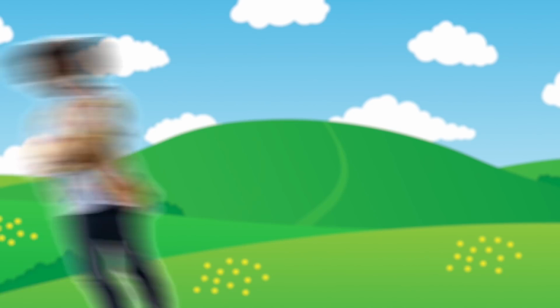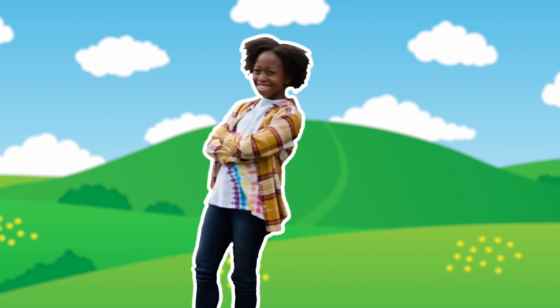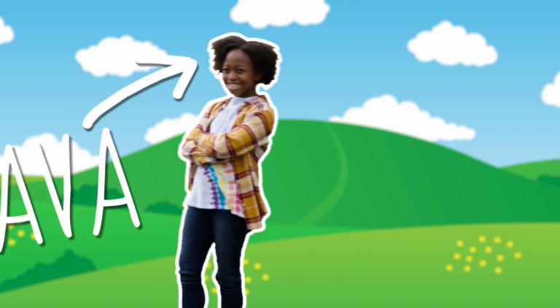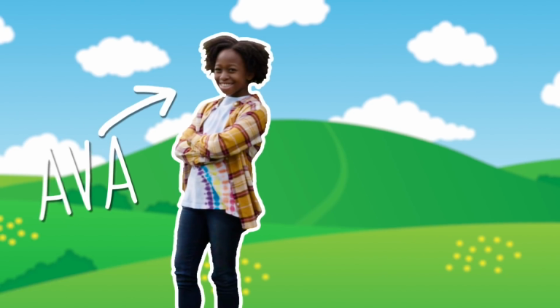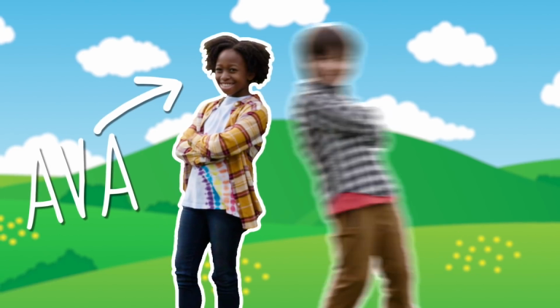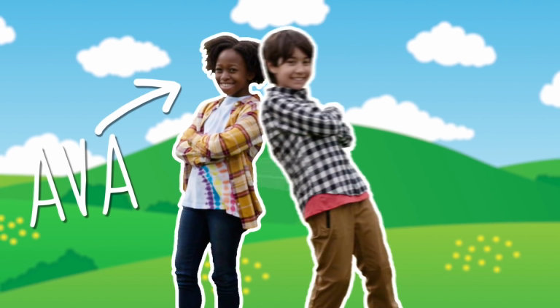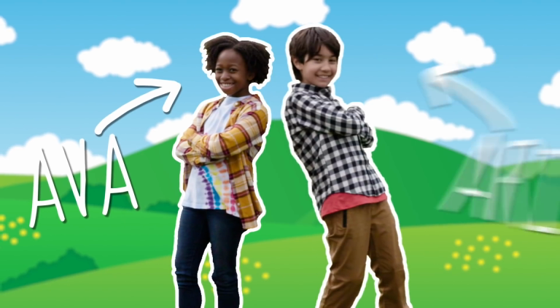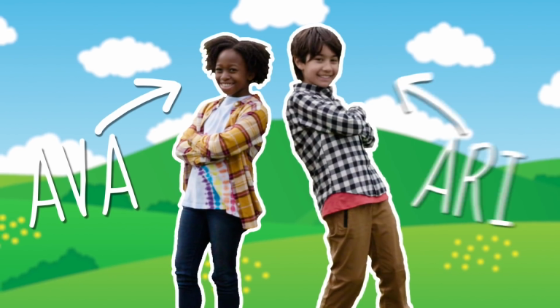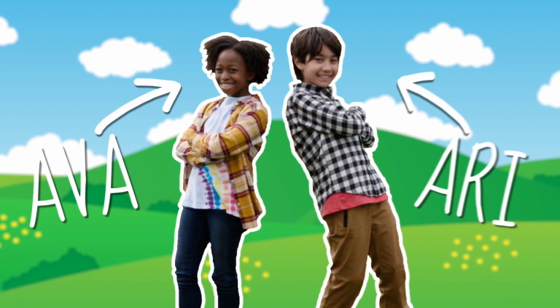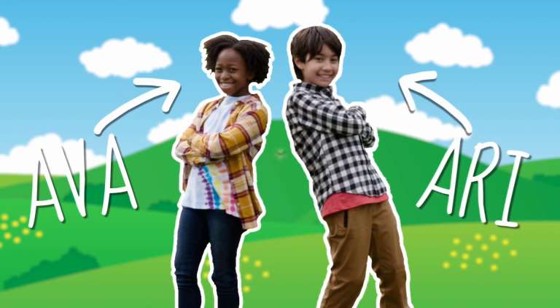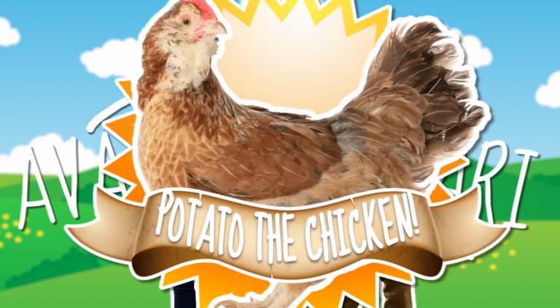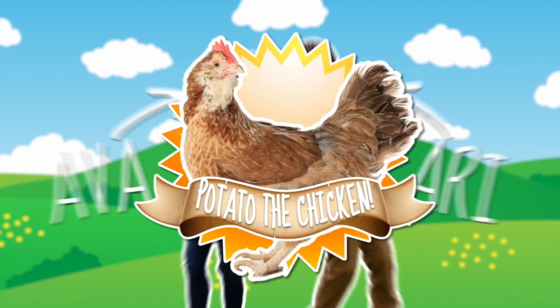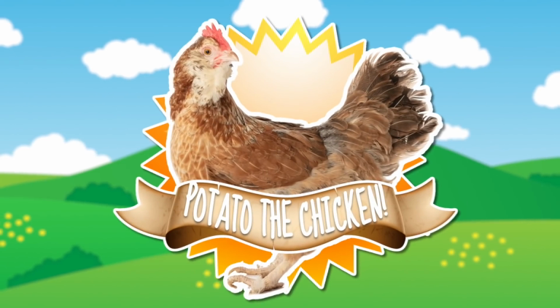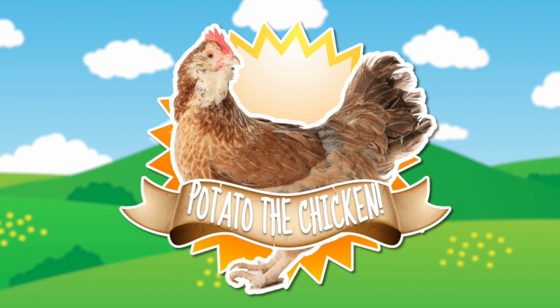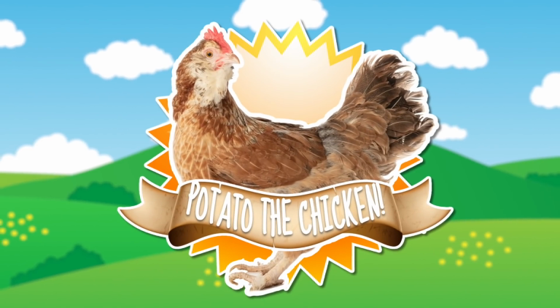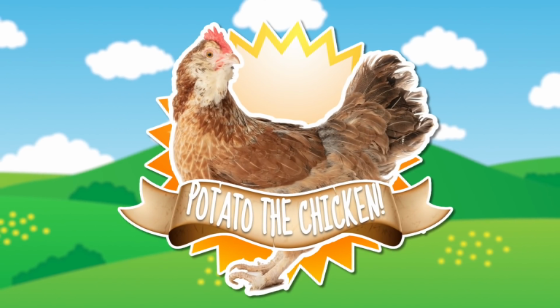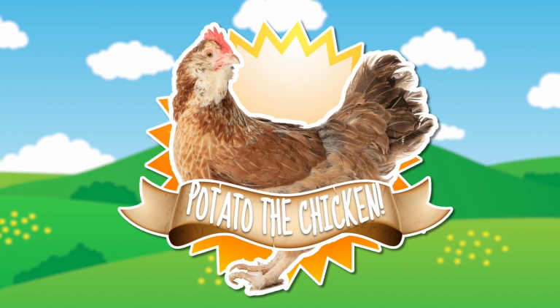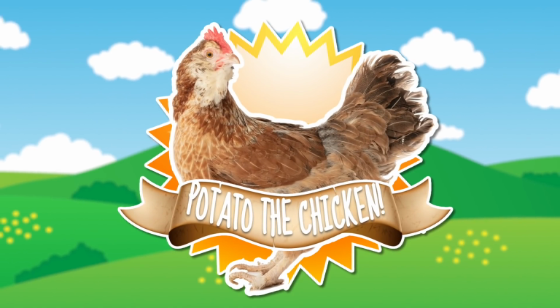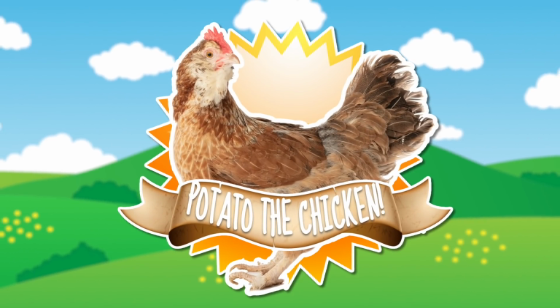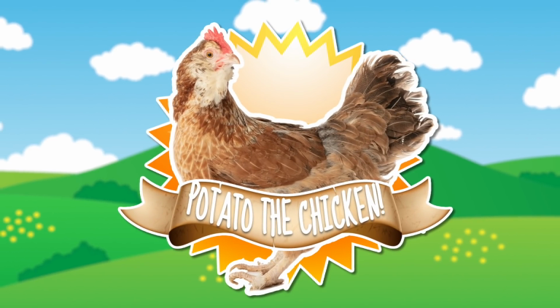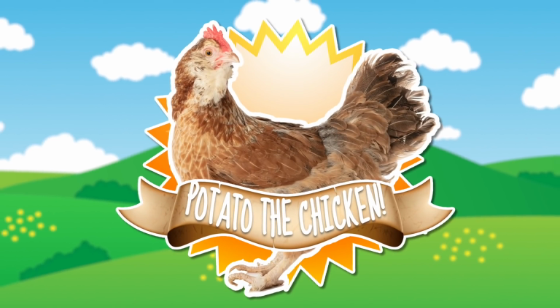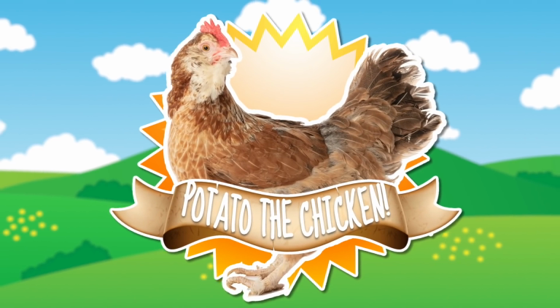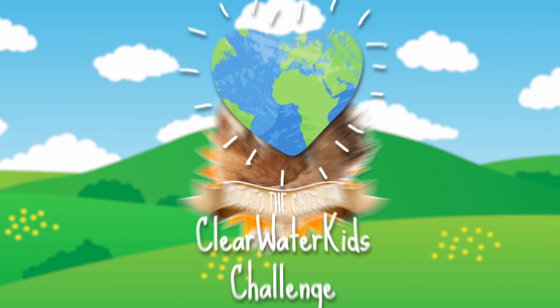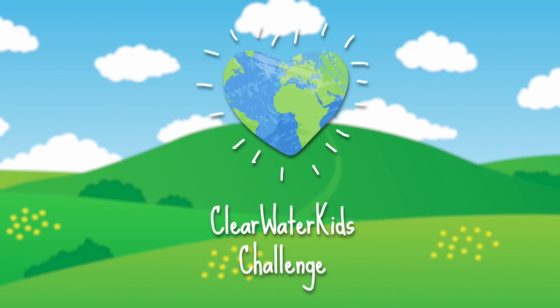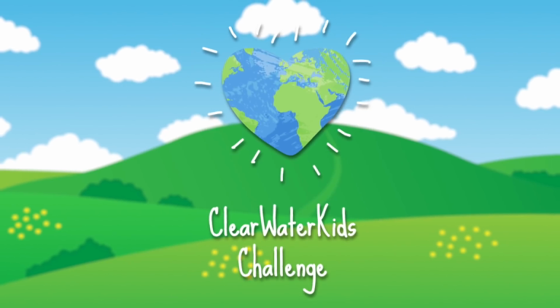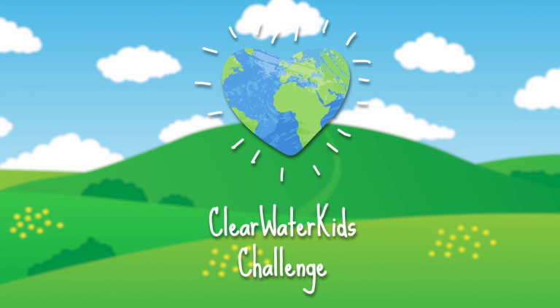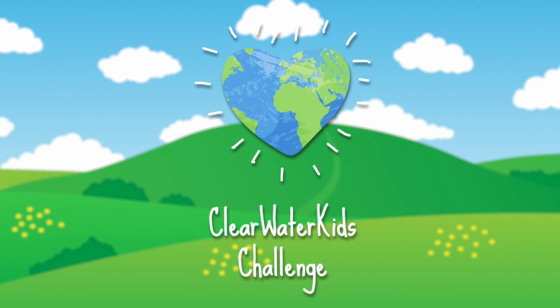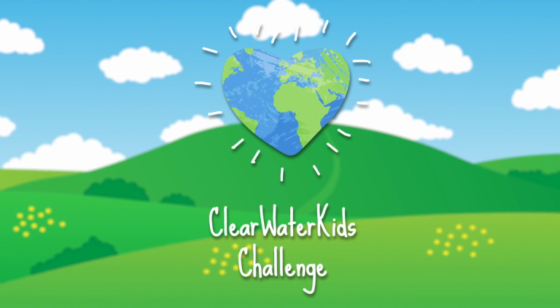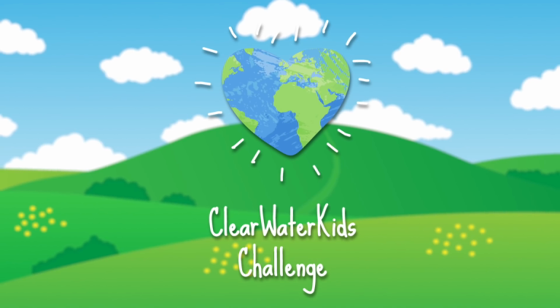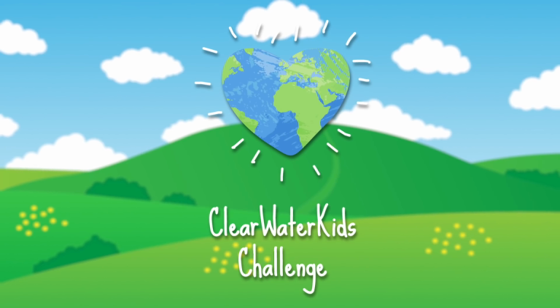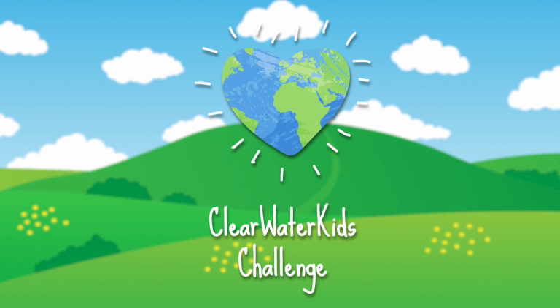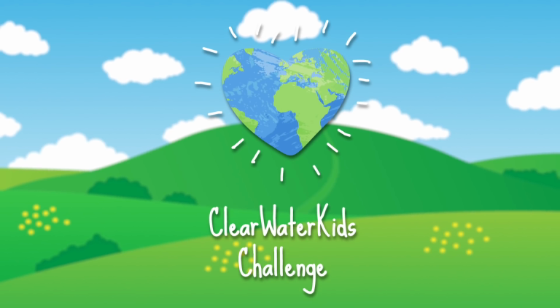I'm Ava. And I'm Ari. And this is Potato the Chicken. Welcome to Clearwater Kids Challenge.